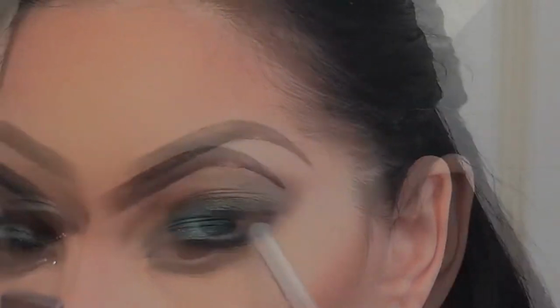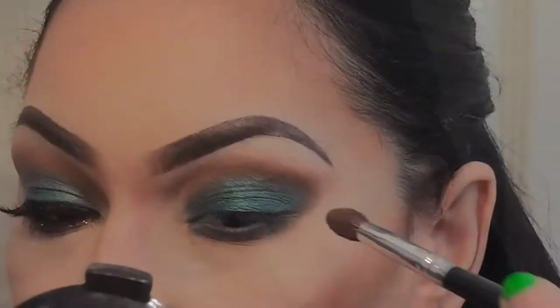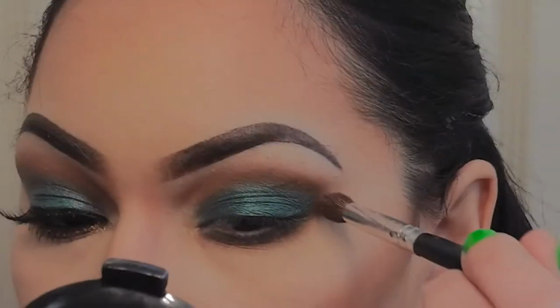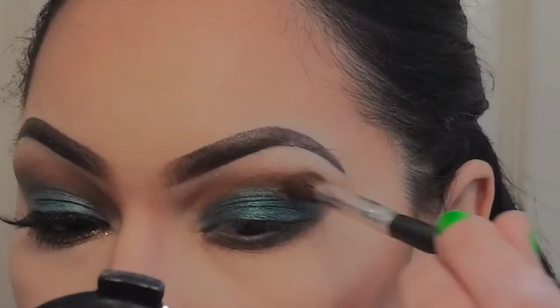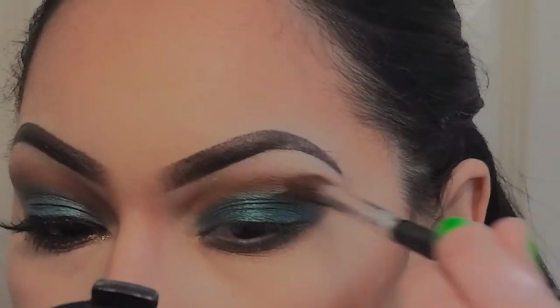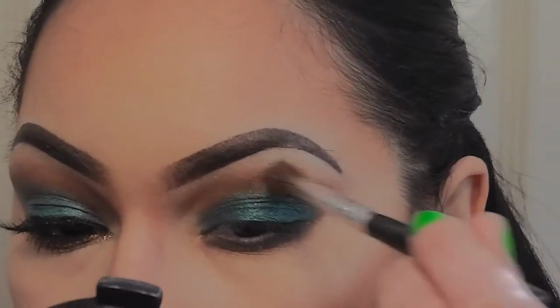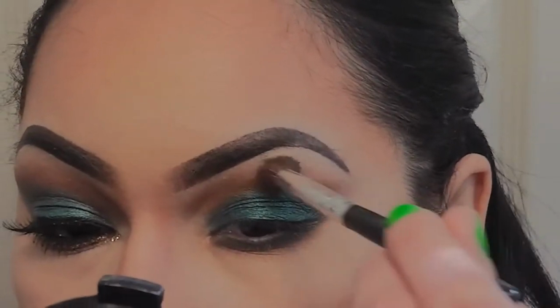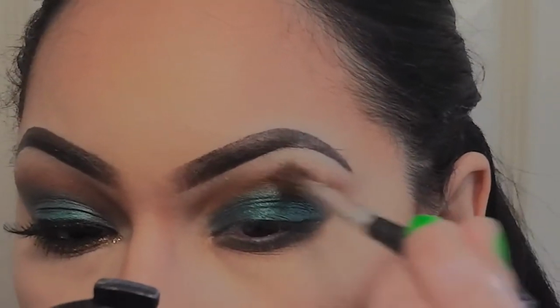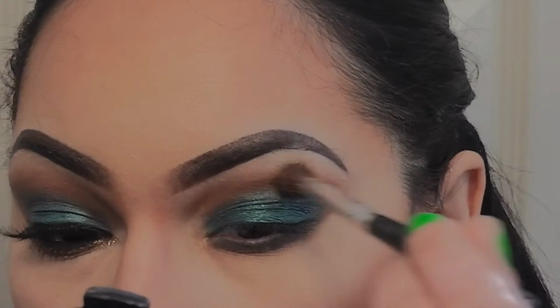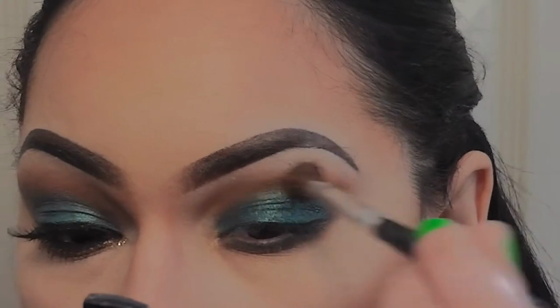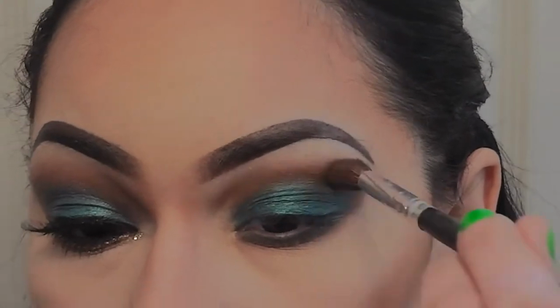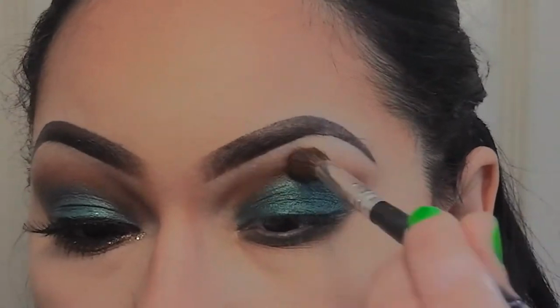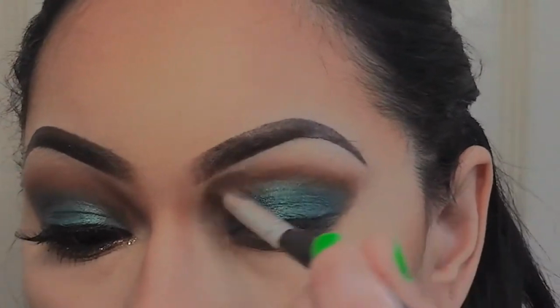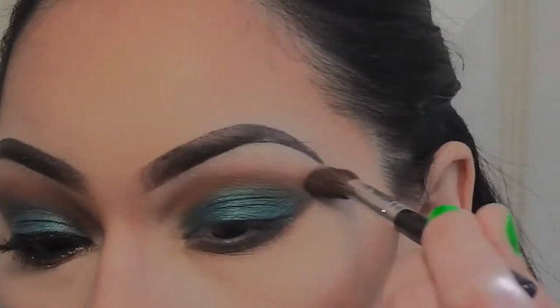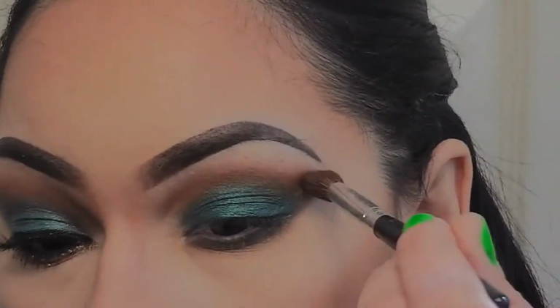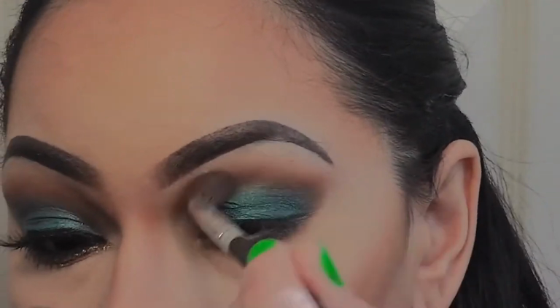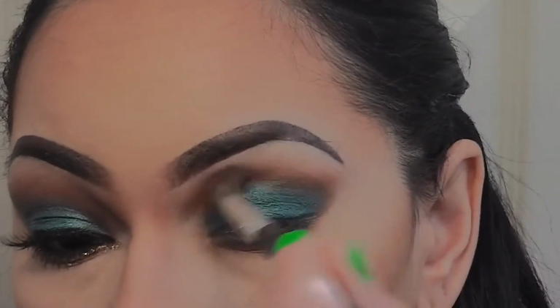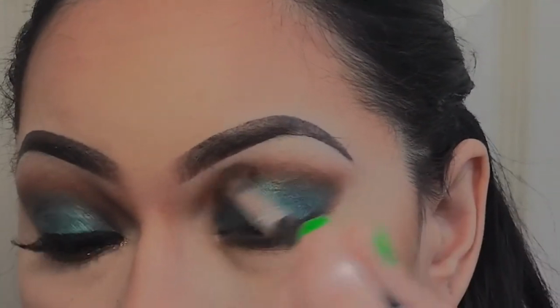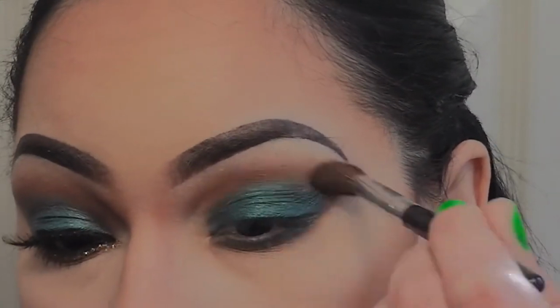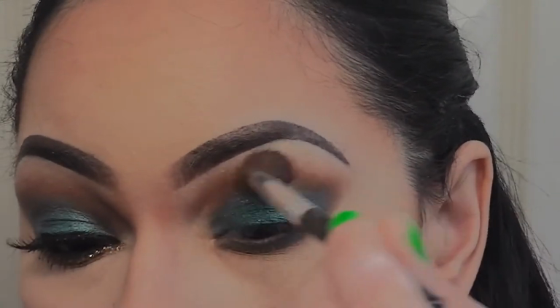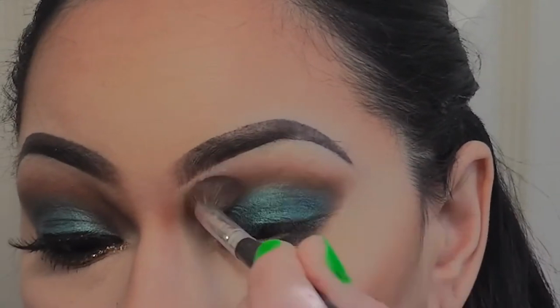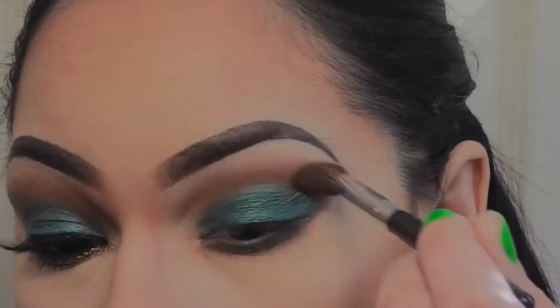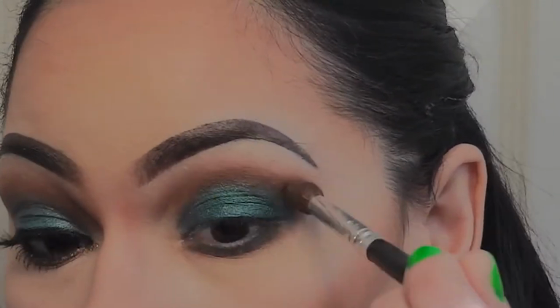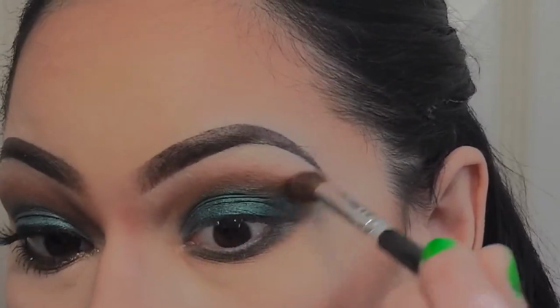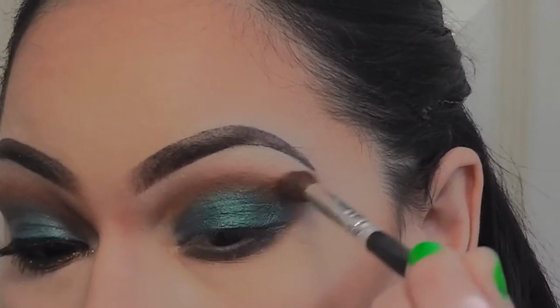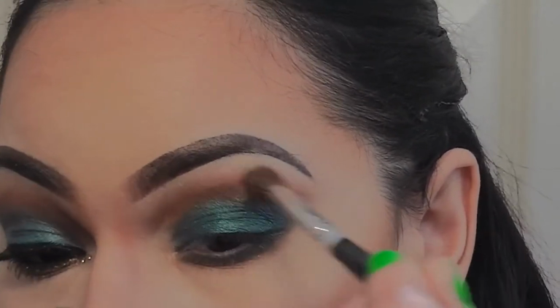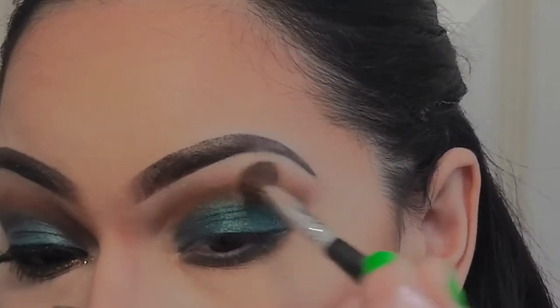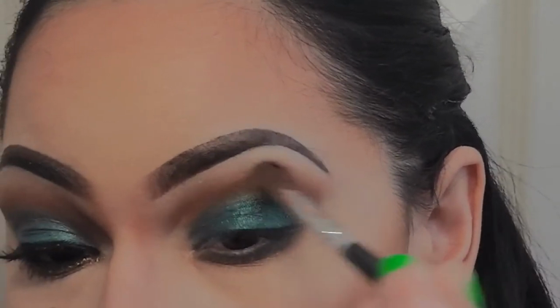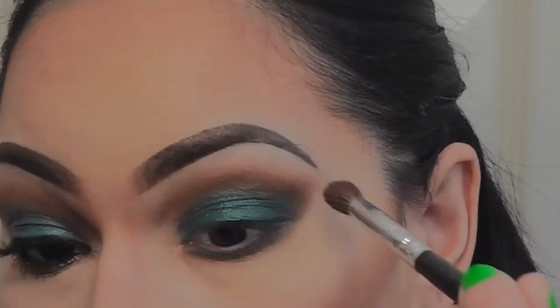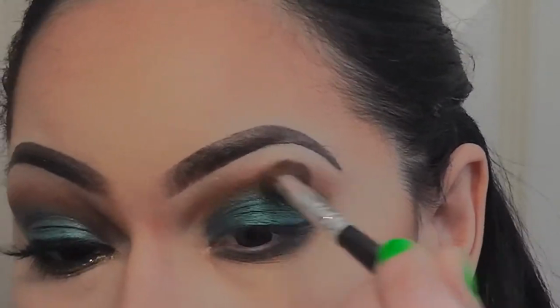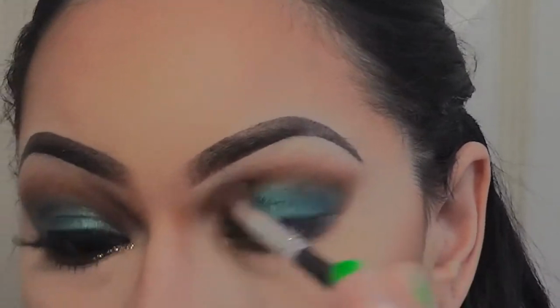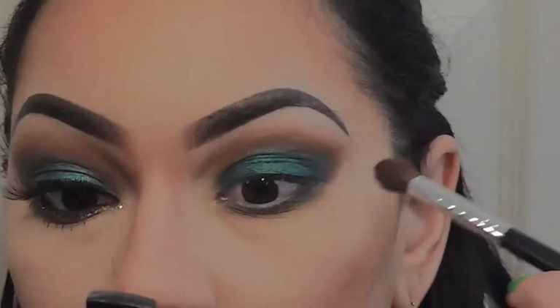Next, I'm going to go back in with my blending brush and smoke out the brown color so it's smoothly blended.